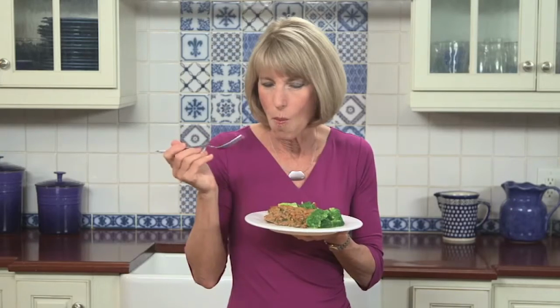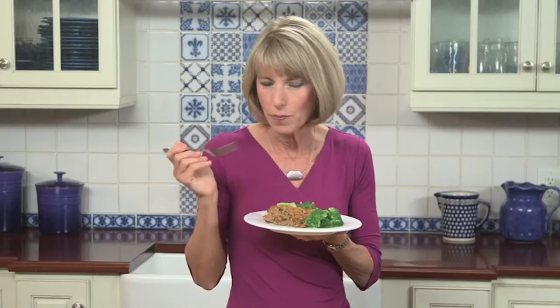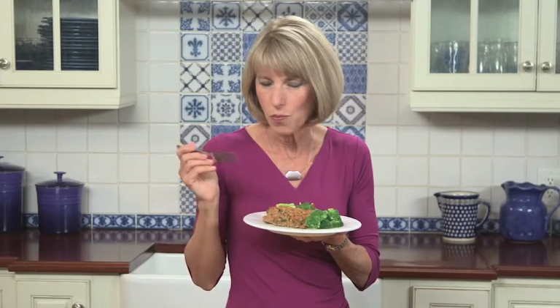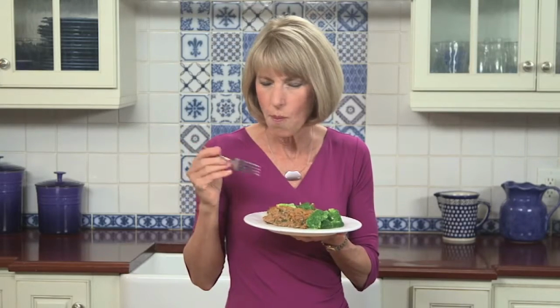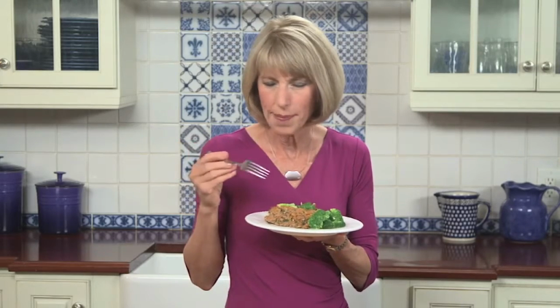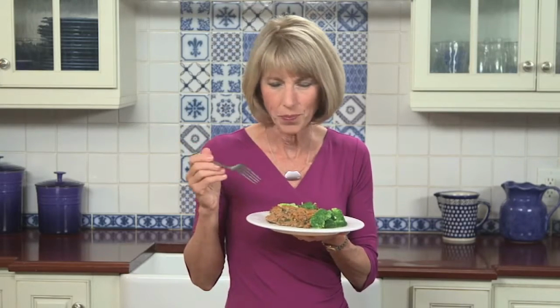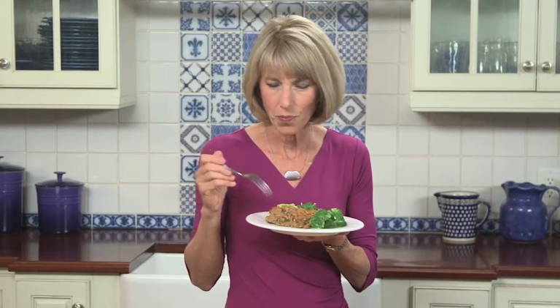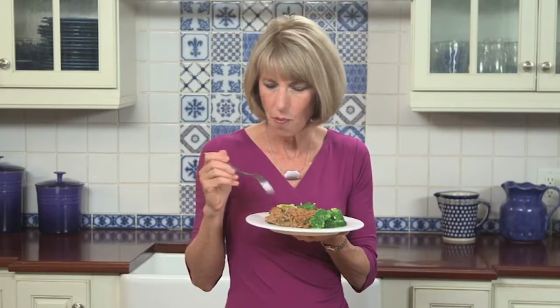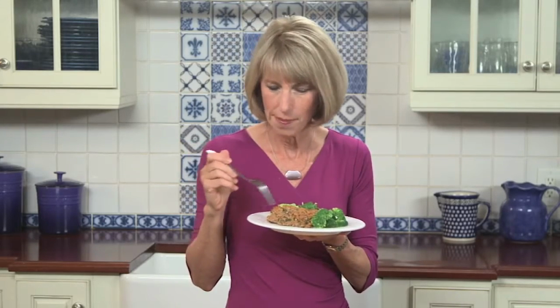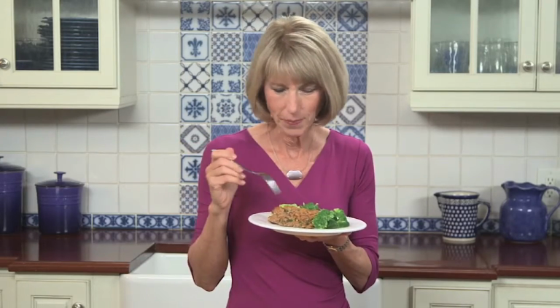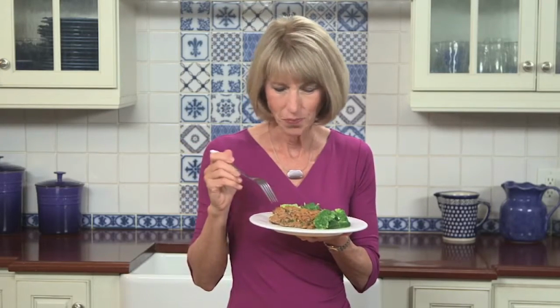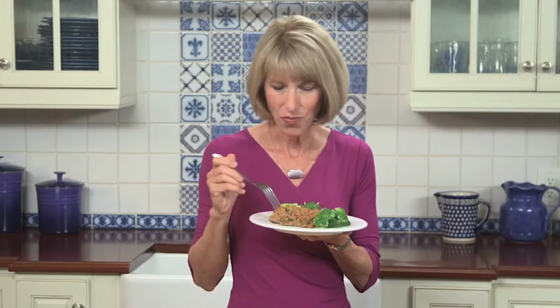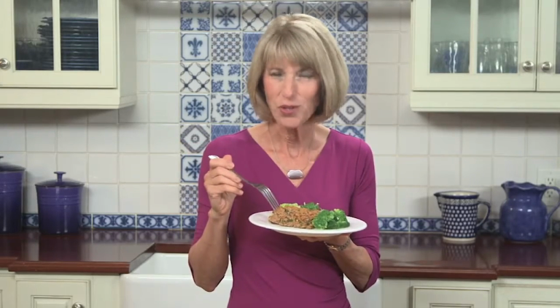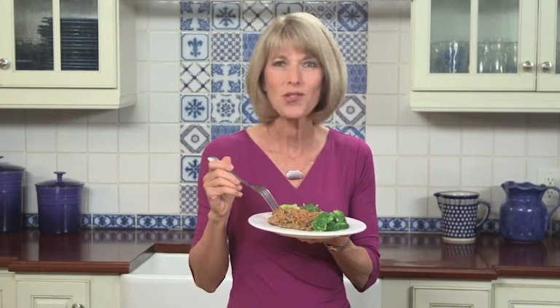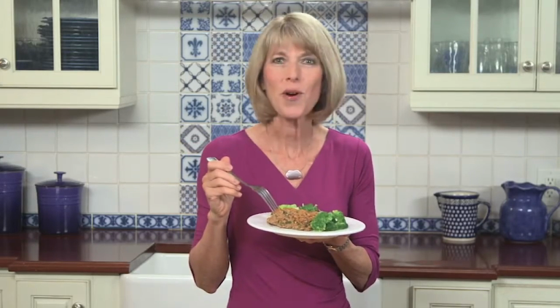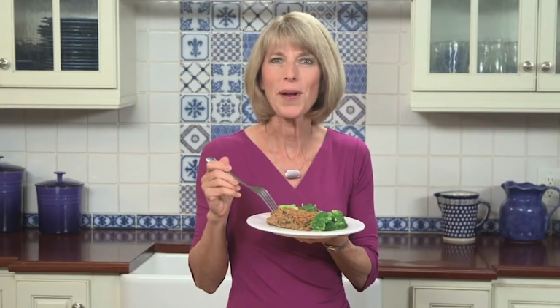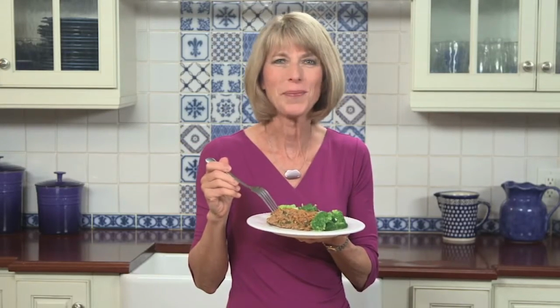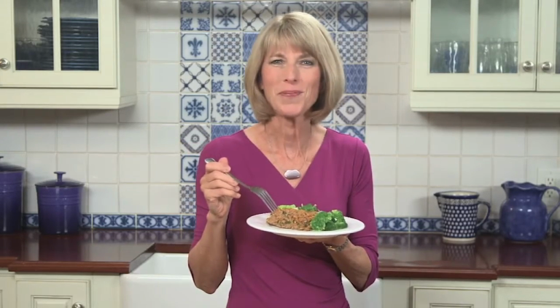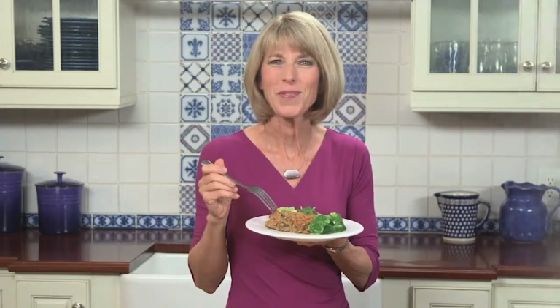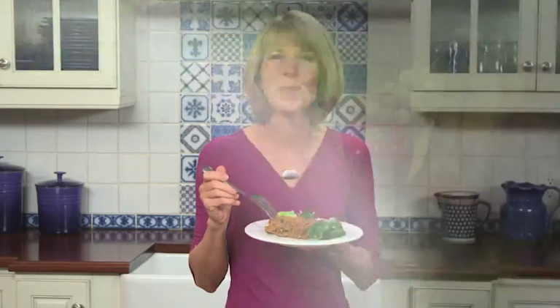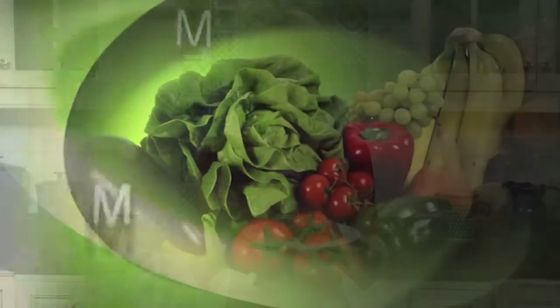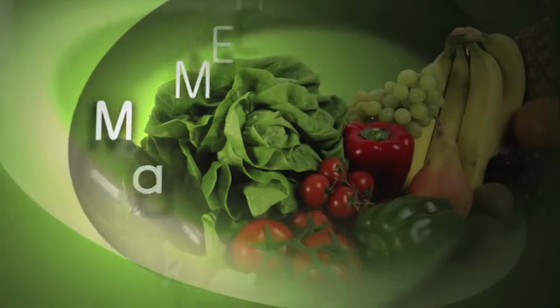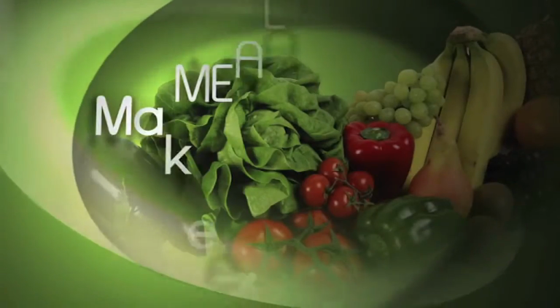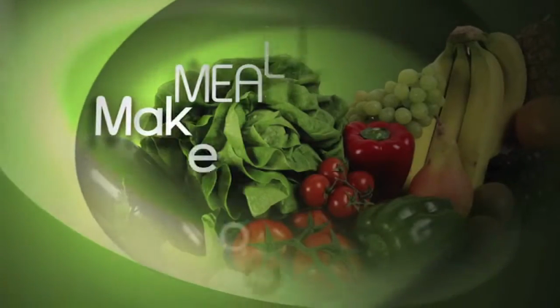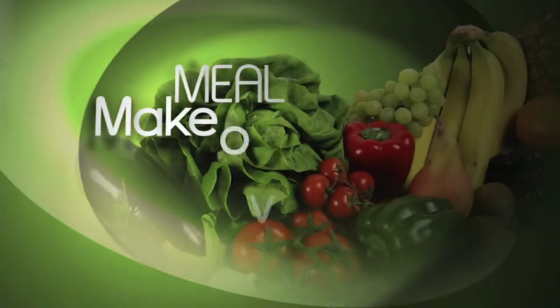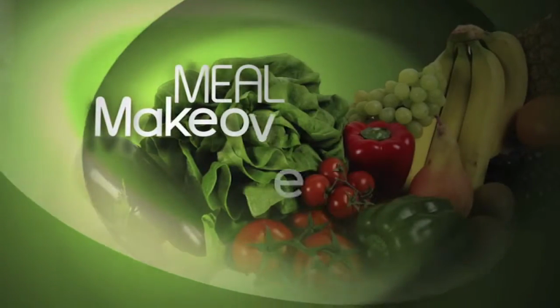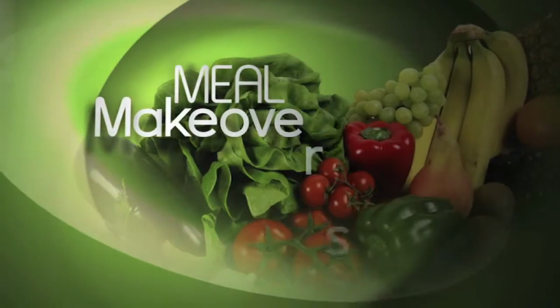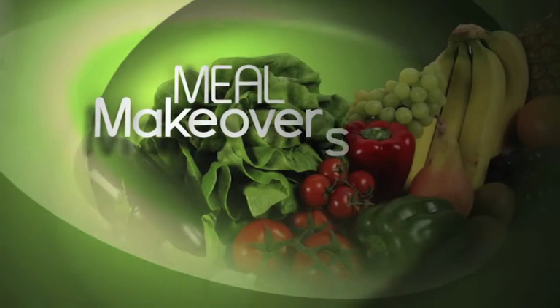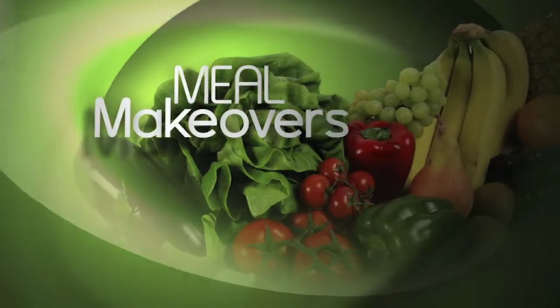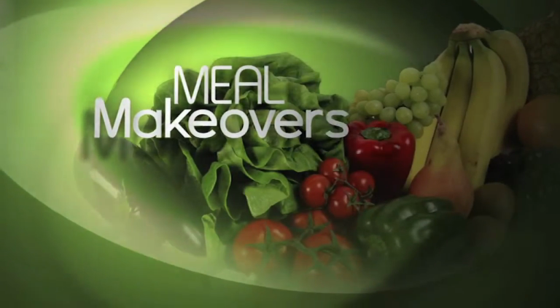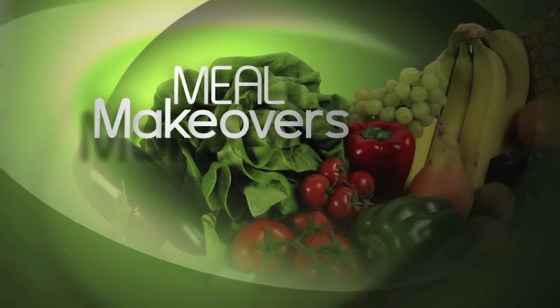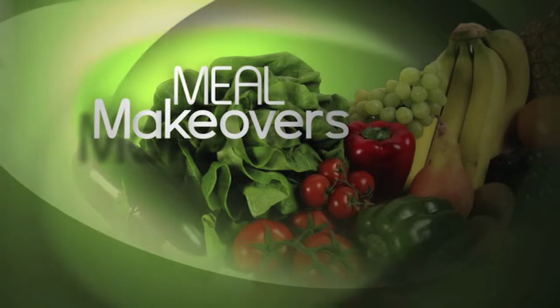Mmm, so good. For Meal Makeovers, I'm Liz Weiss.